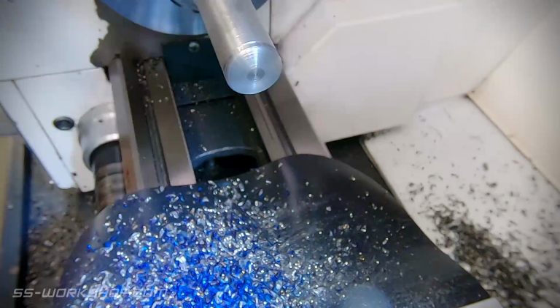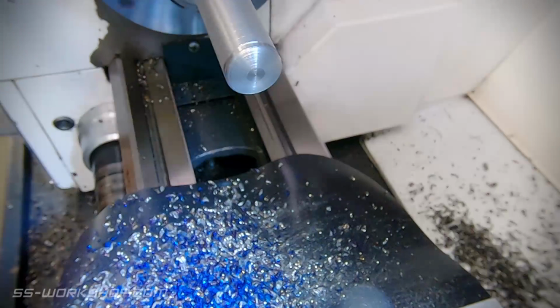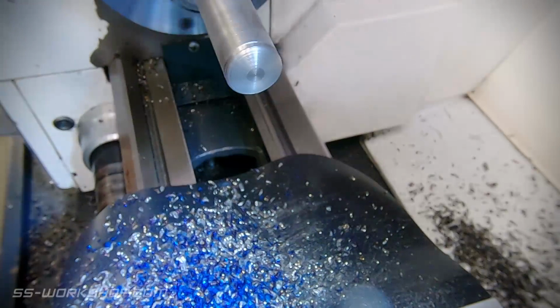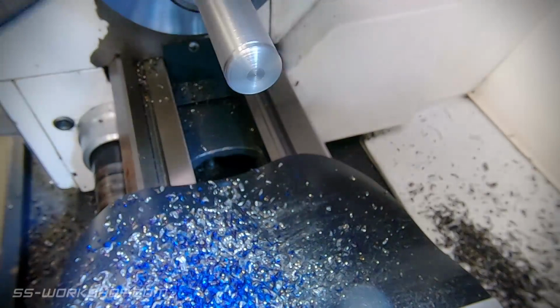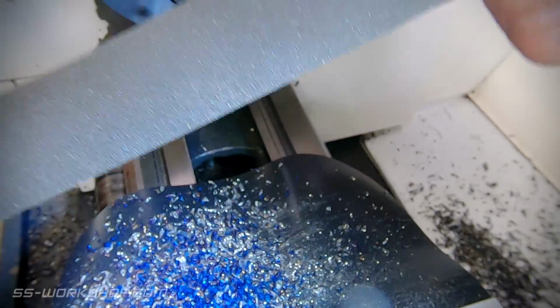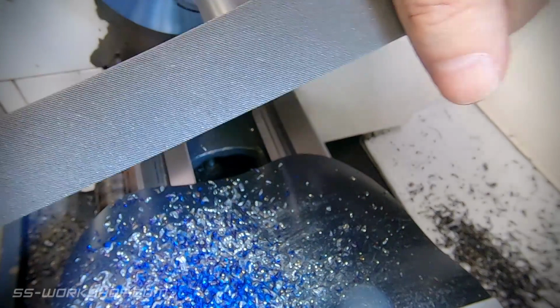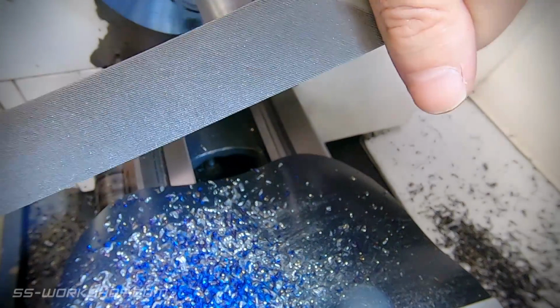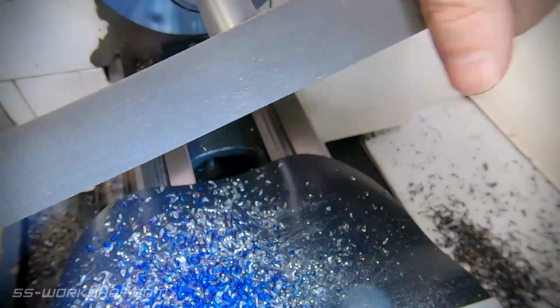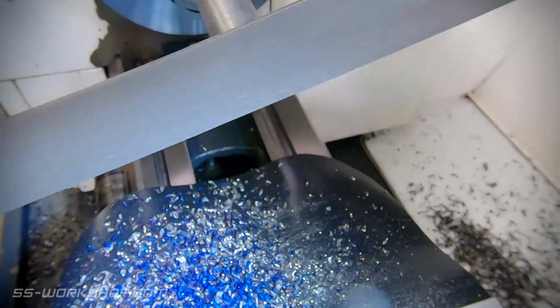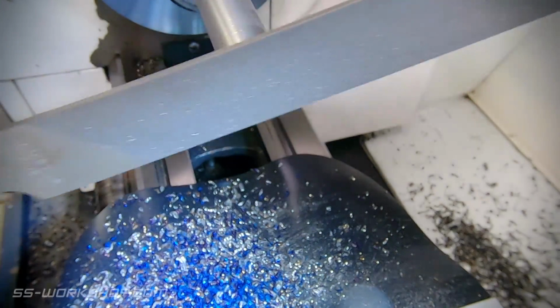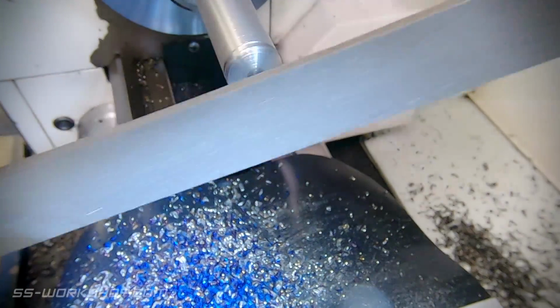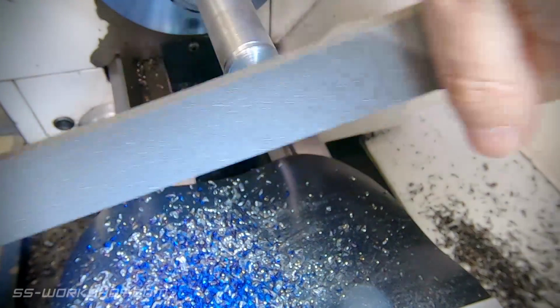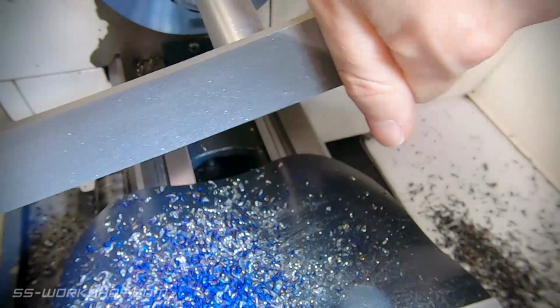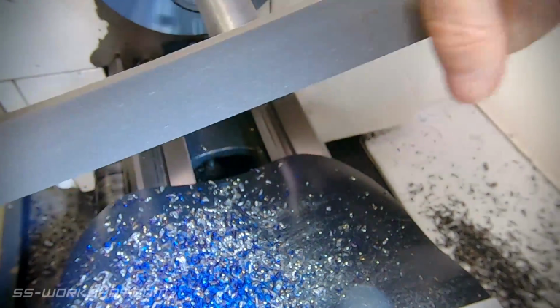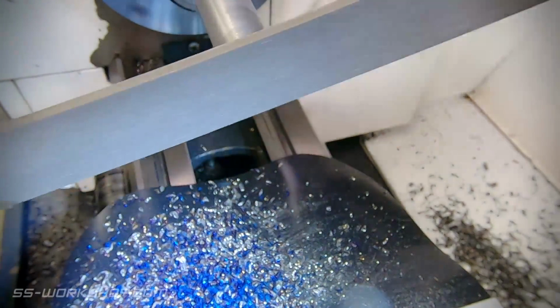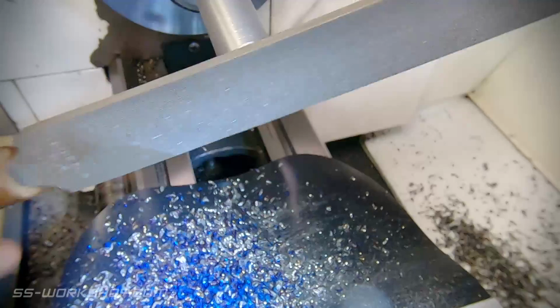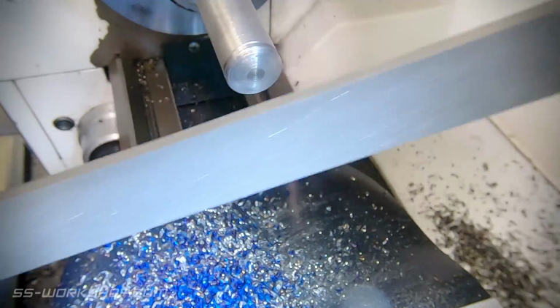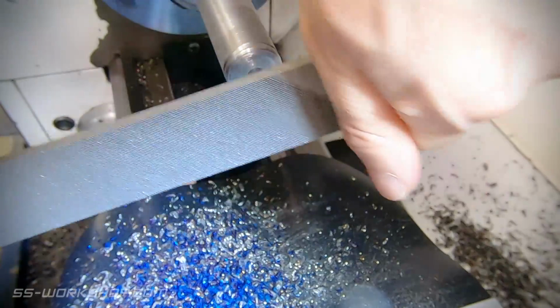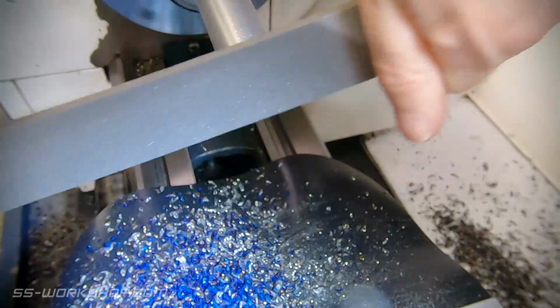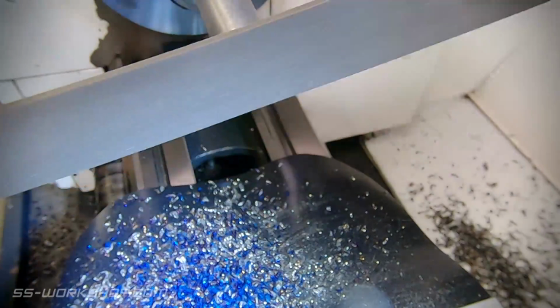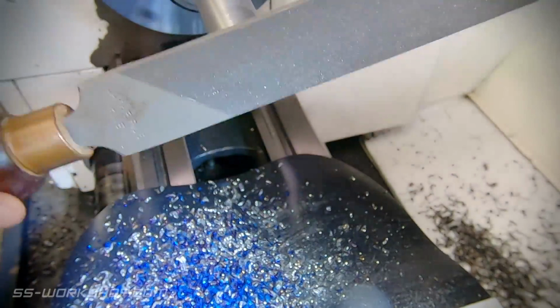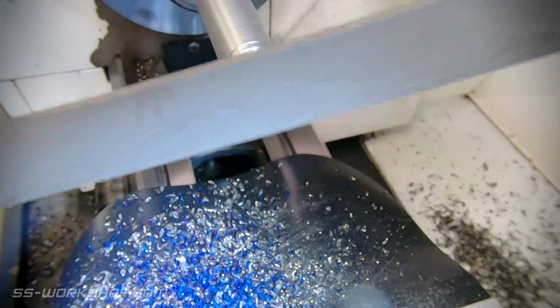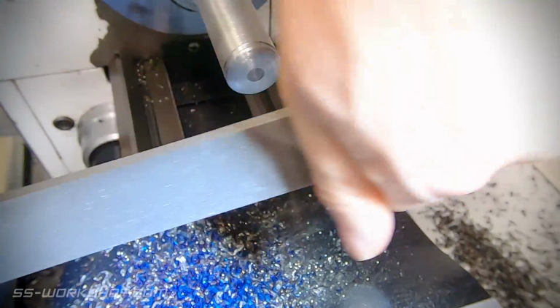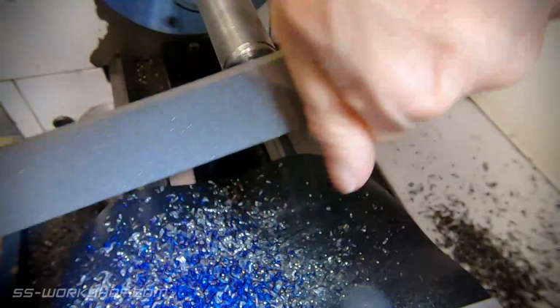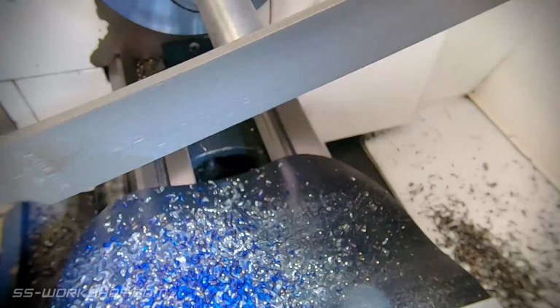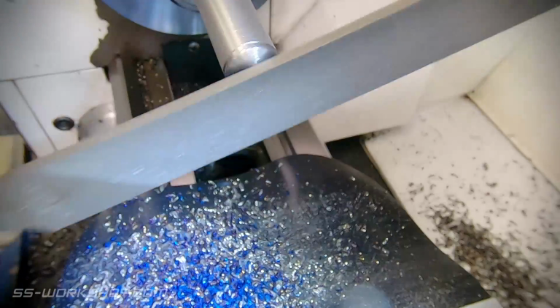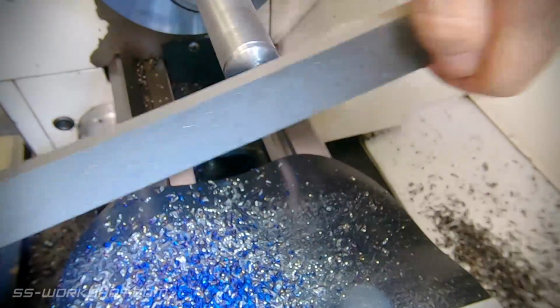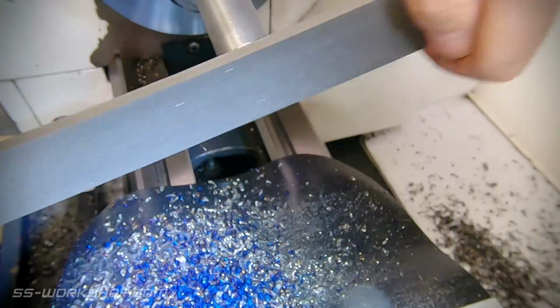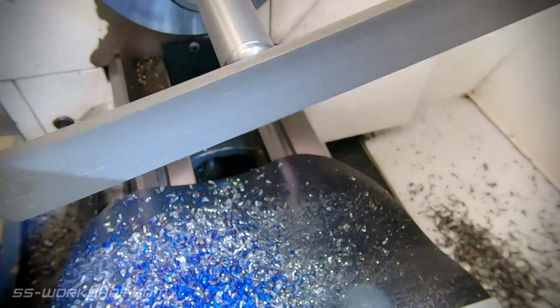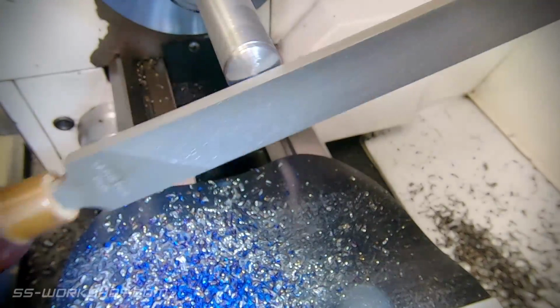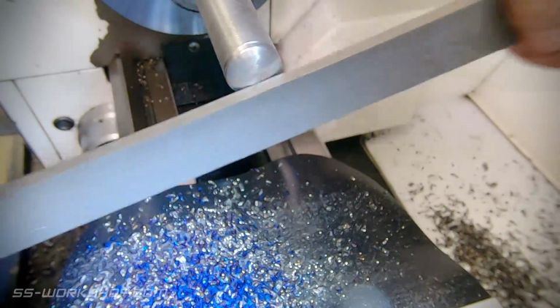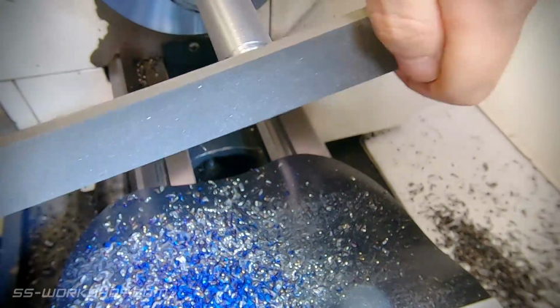To finish the shape I use the lay file and then some memory cloth, then I'll part off the material for this part.